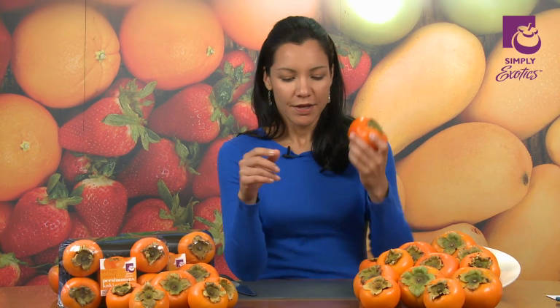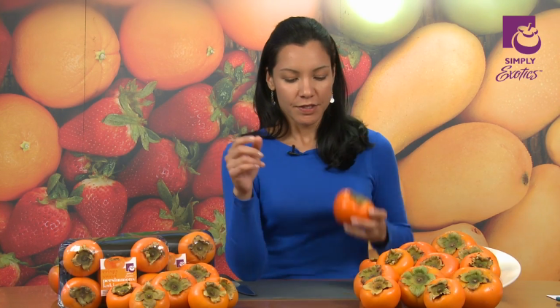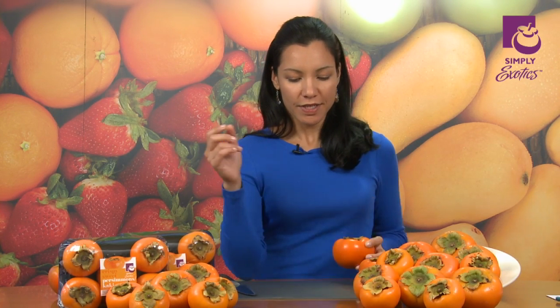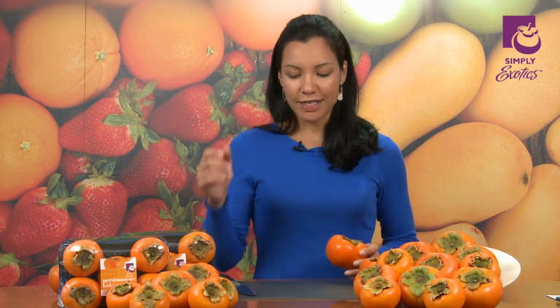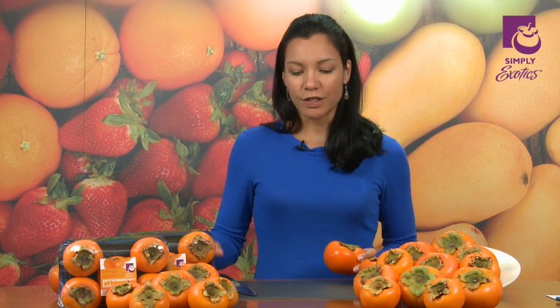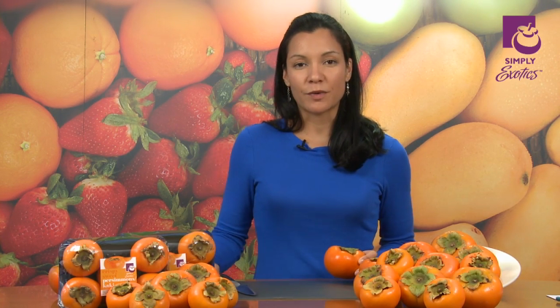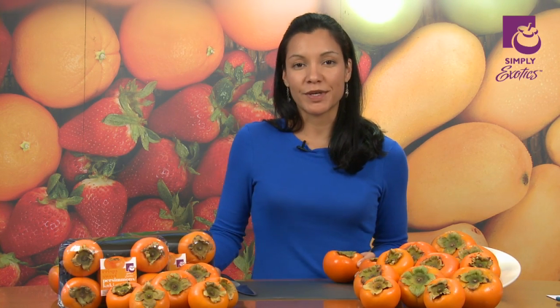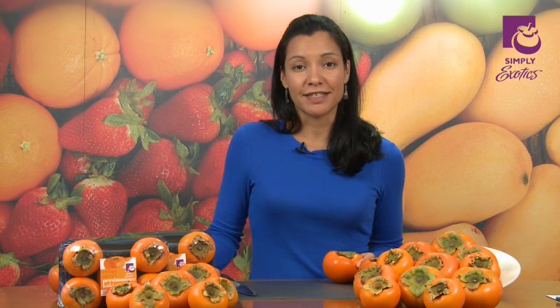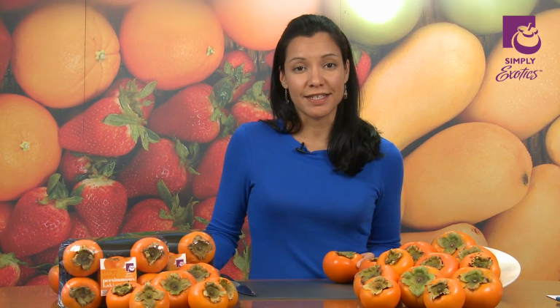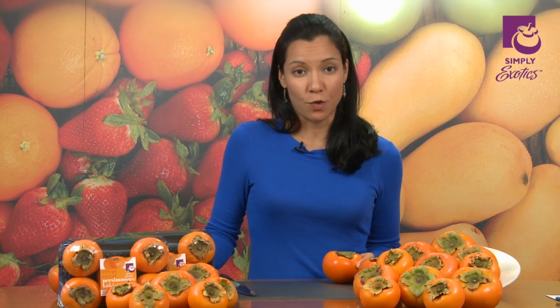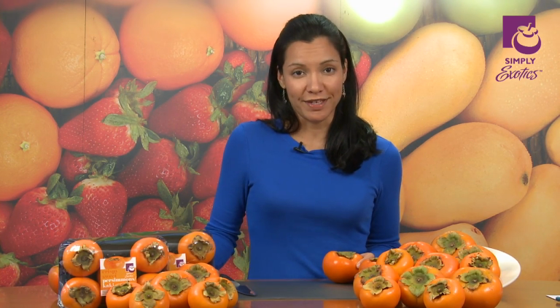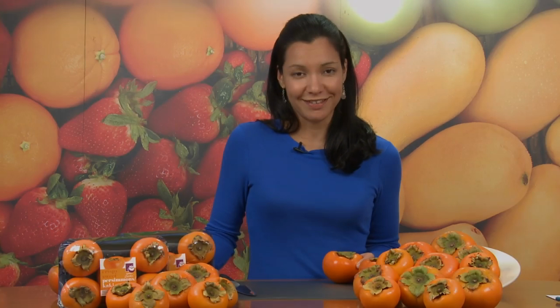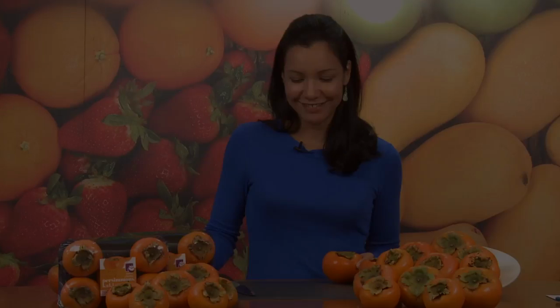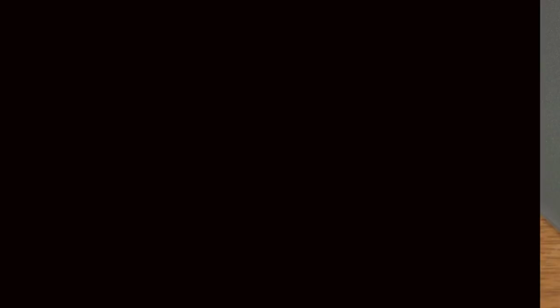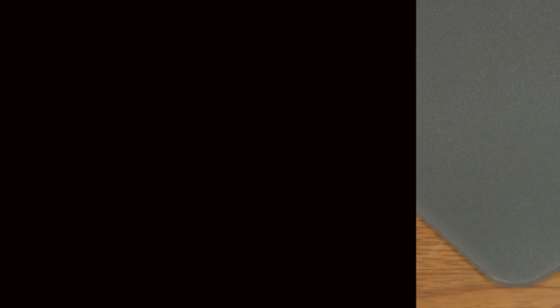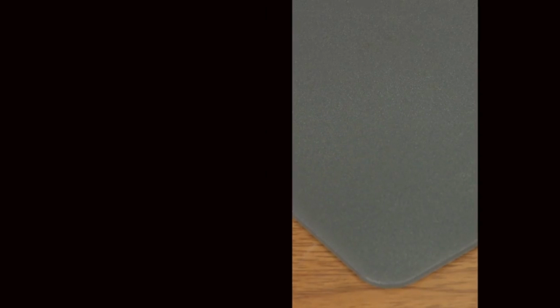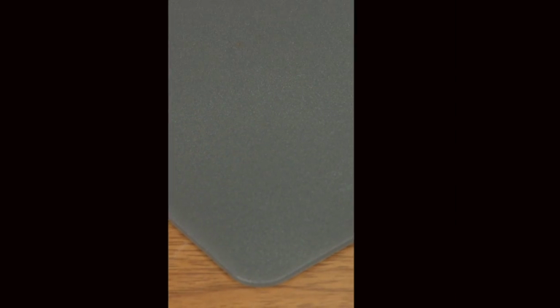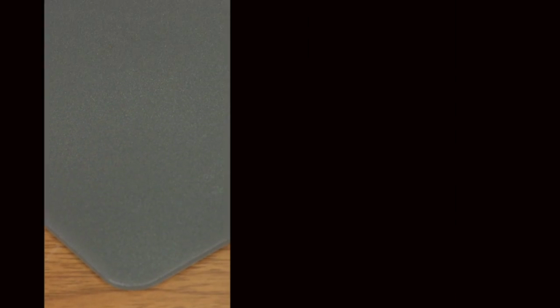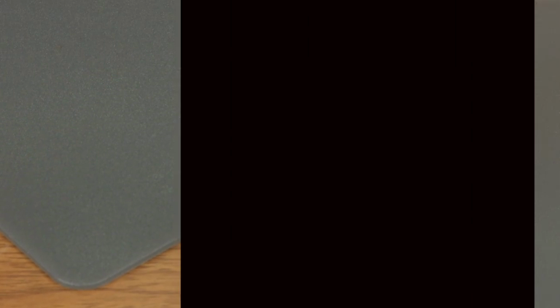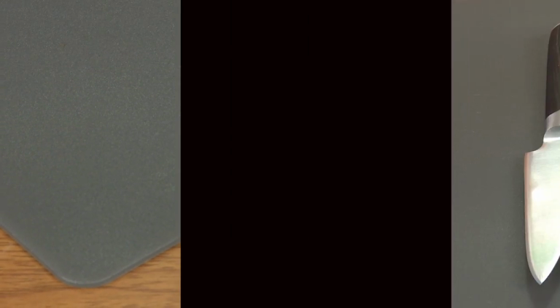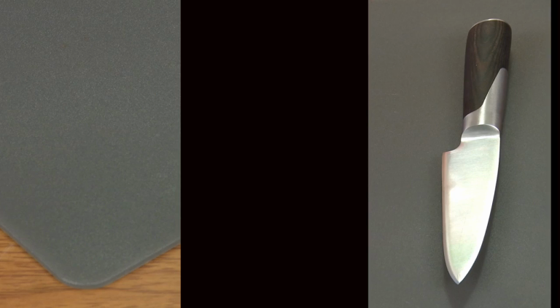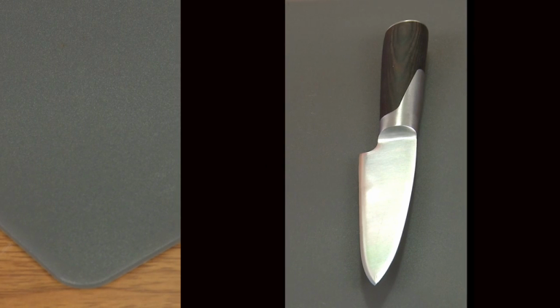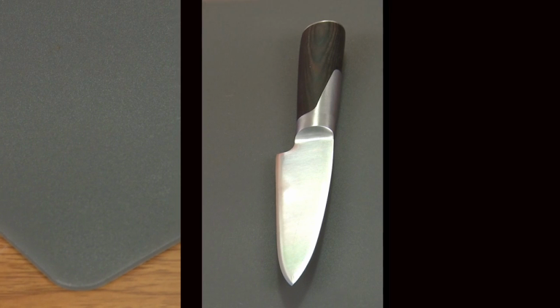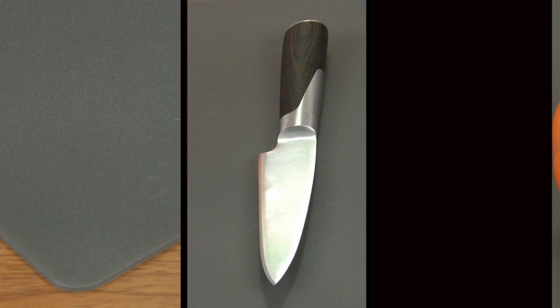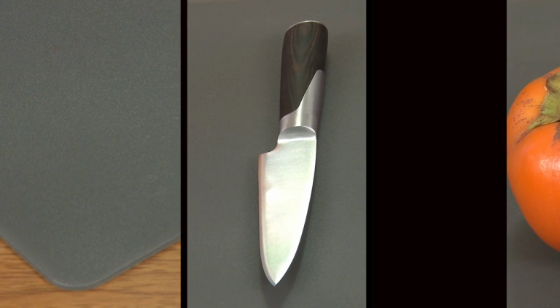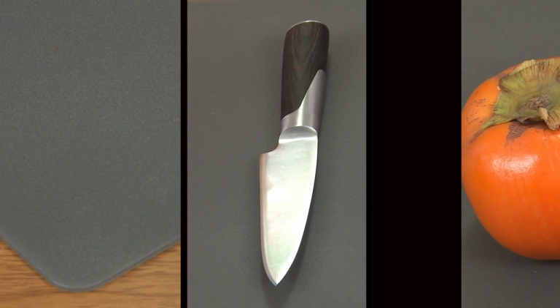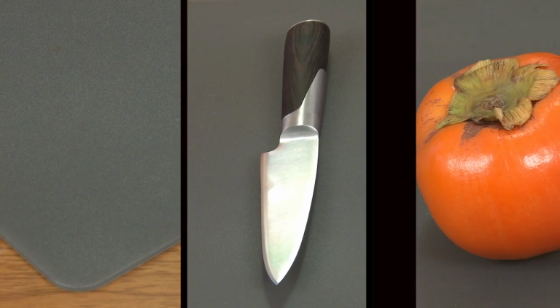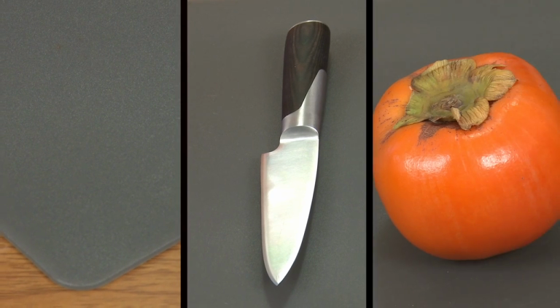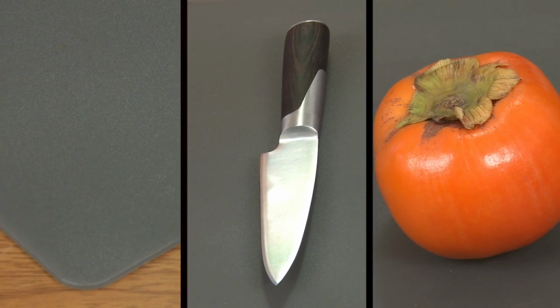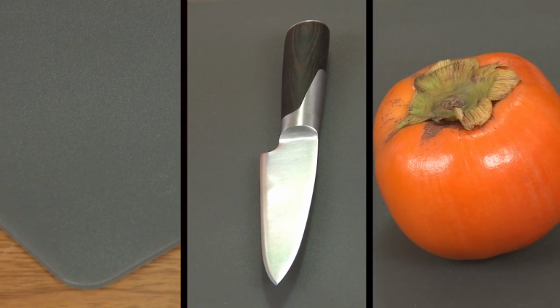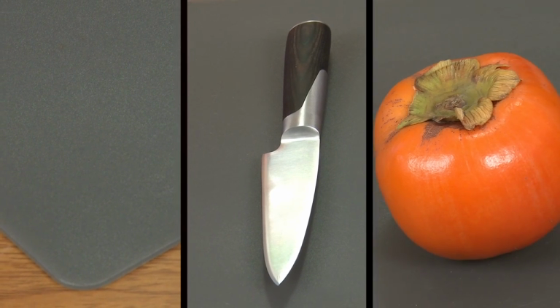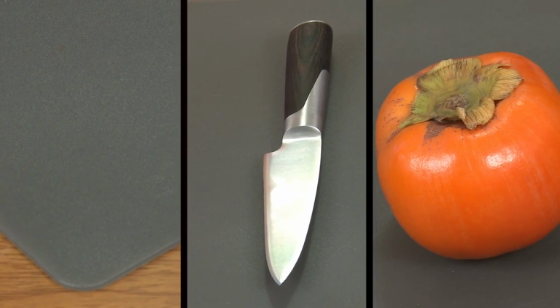So let's take a look at what we're going to need to open it: a cutting board, a fruit knife, and a fresh ripe persimmon.